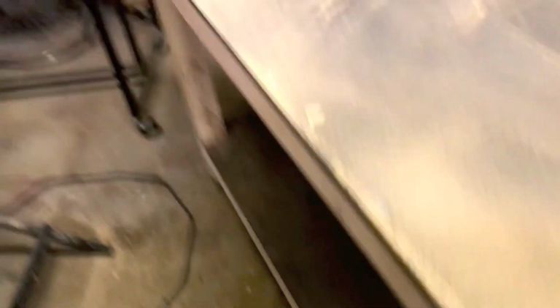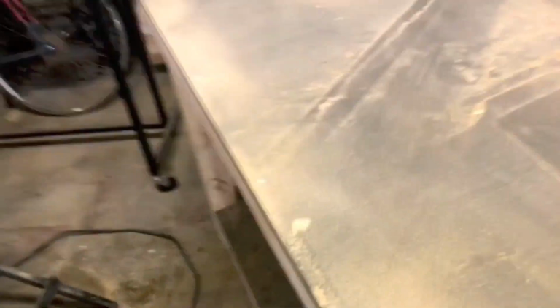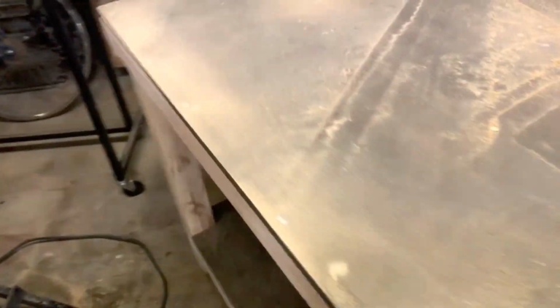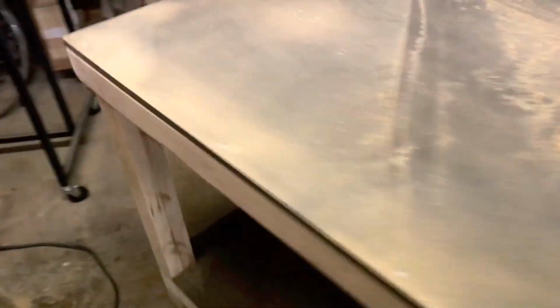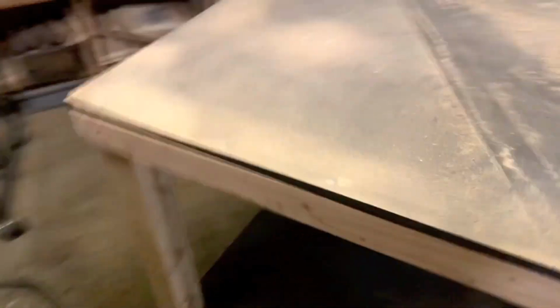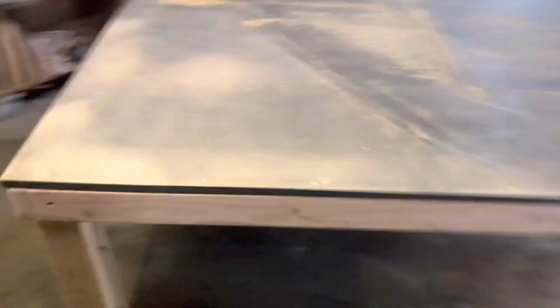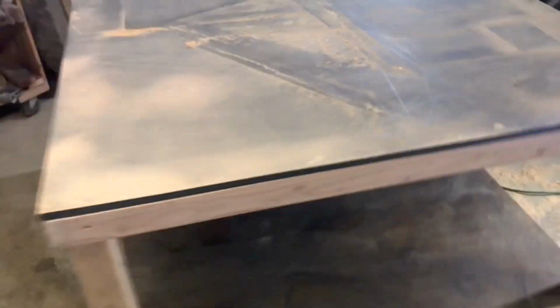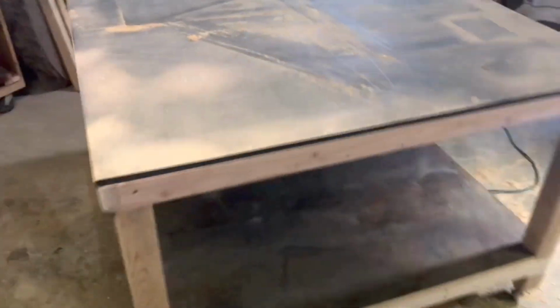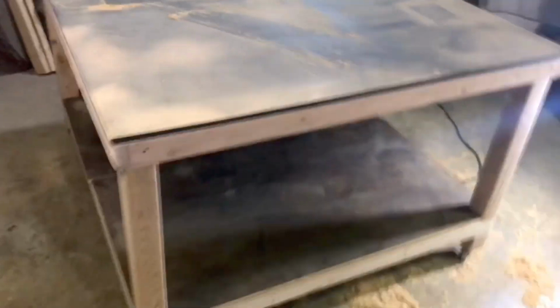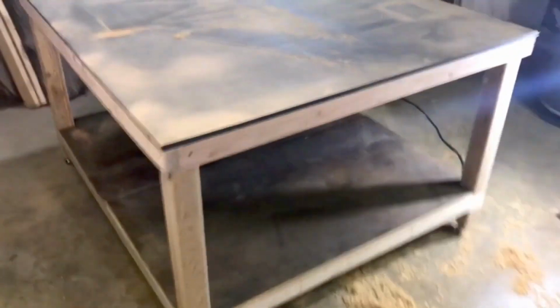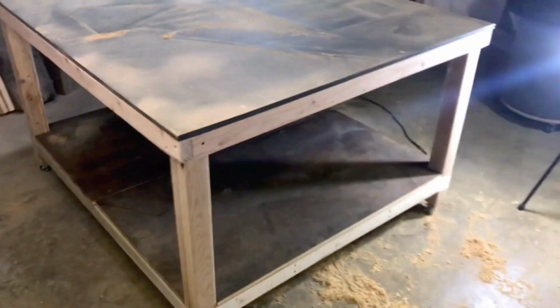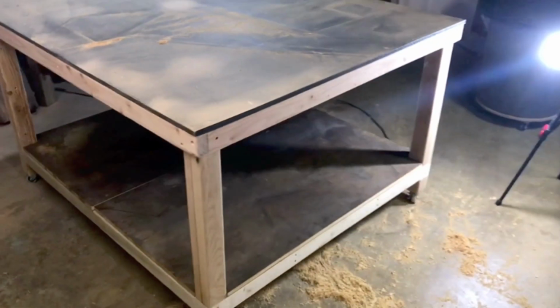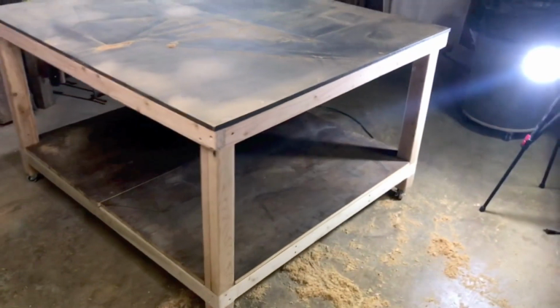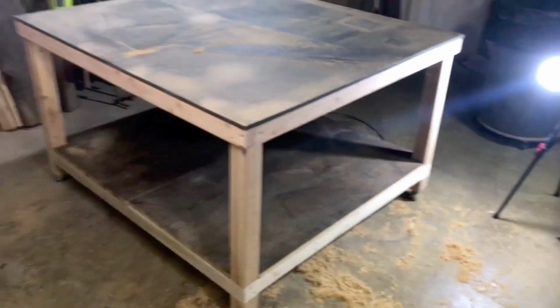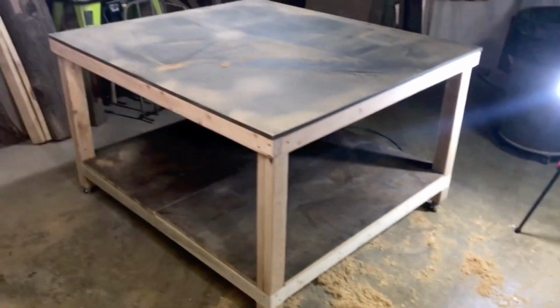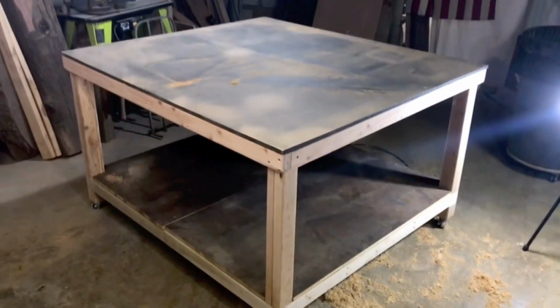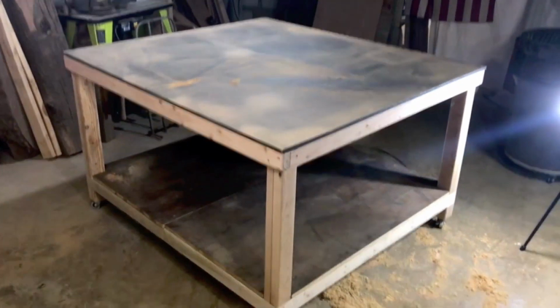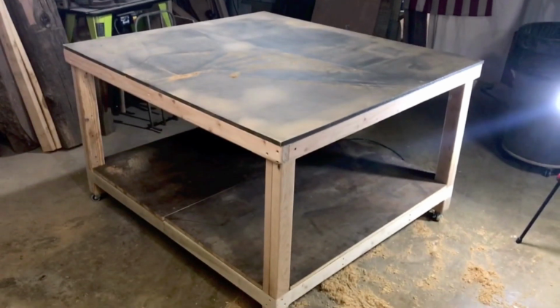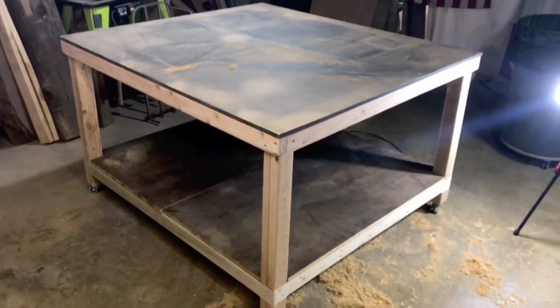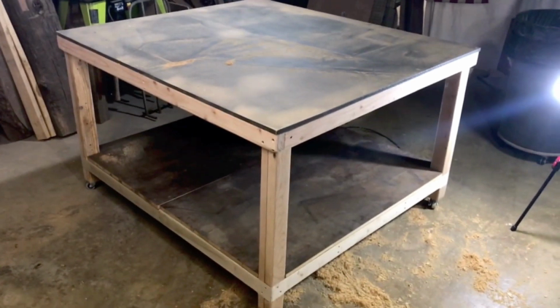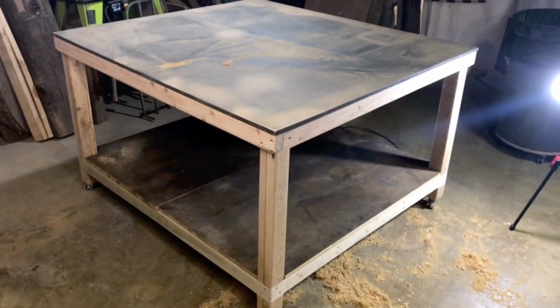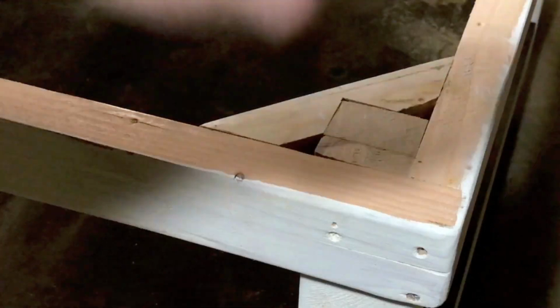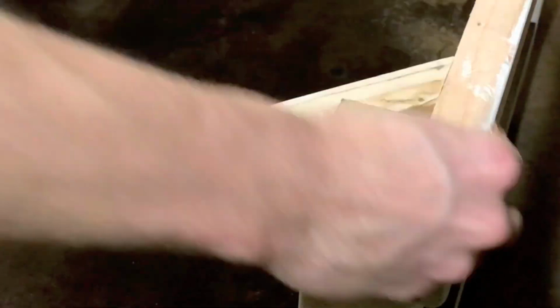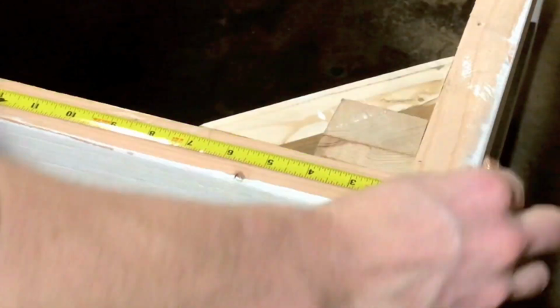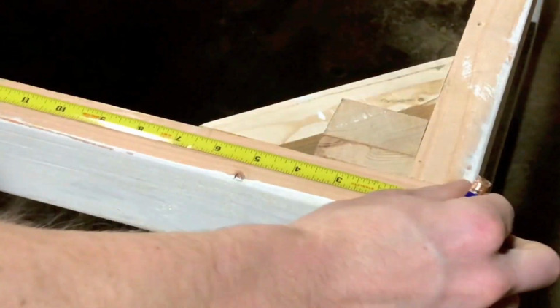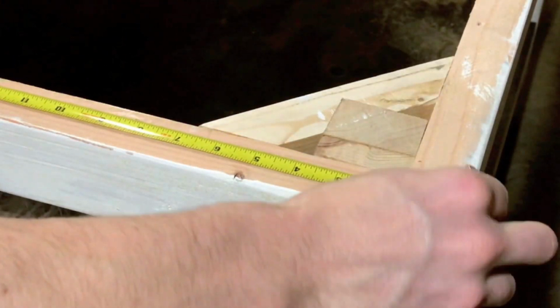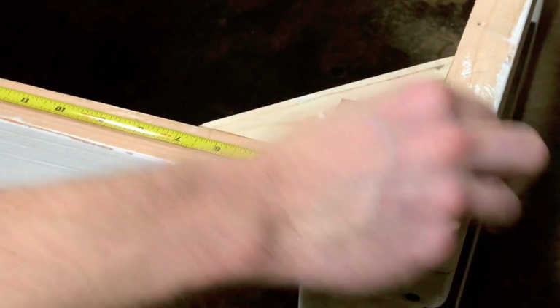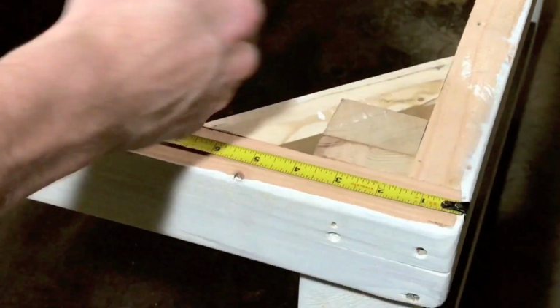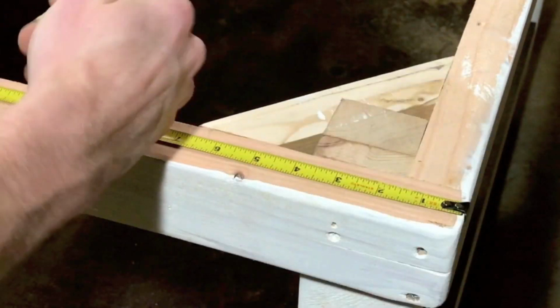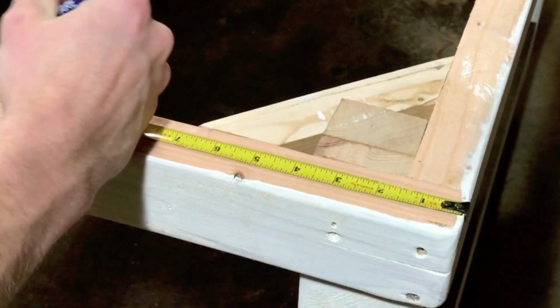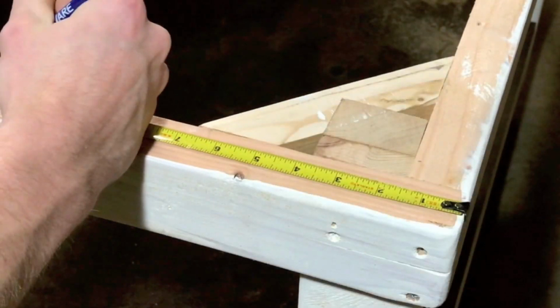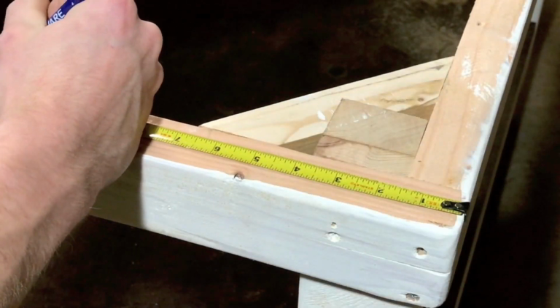You can stop right here and have a nice sturdy workbench. But we'll move on to the next step toward ping-pong glory — take the top back off and start installing hinges.